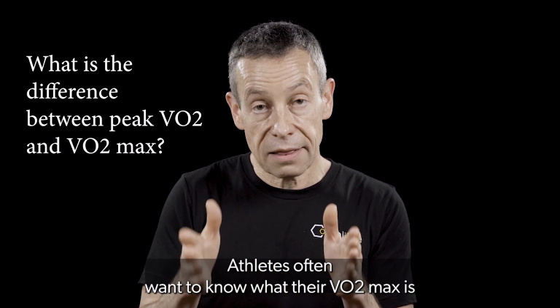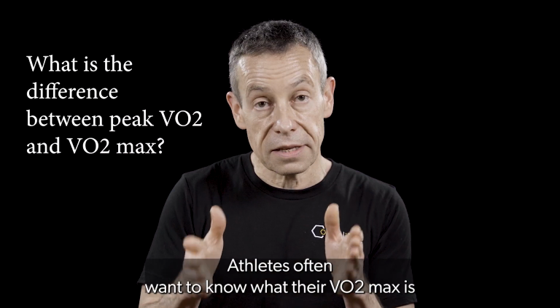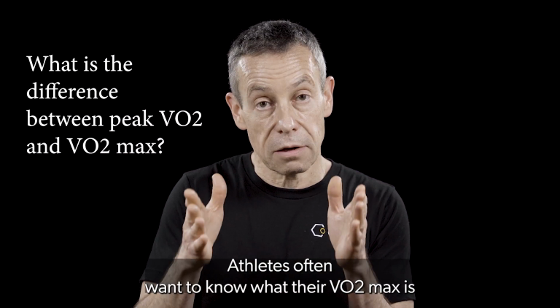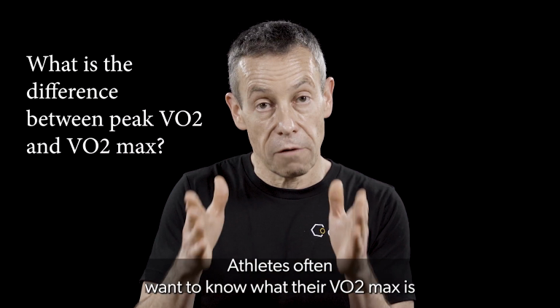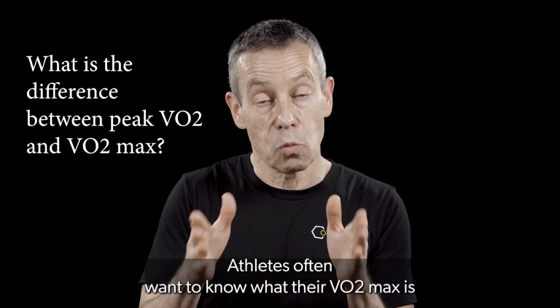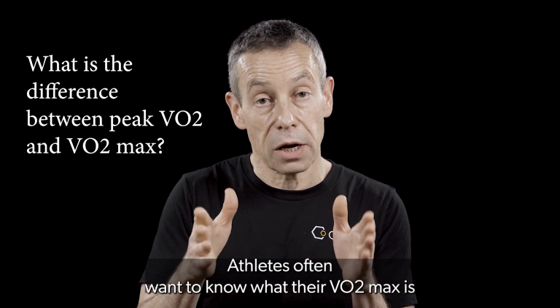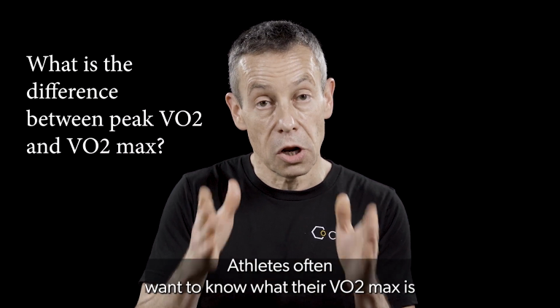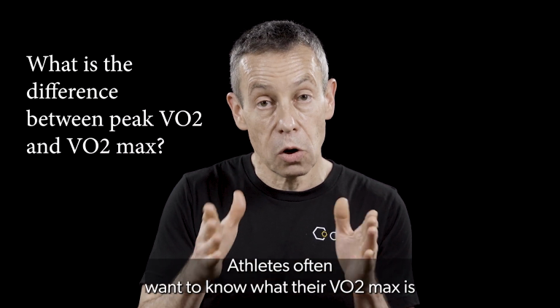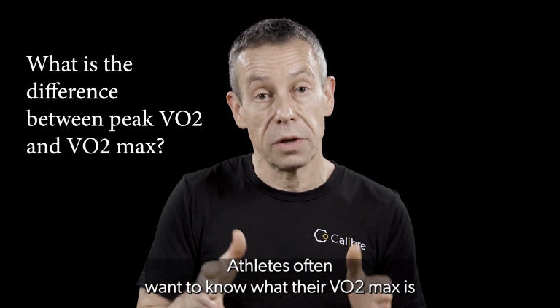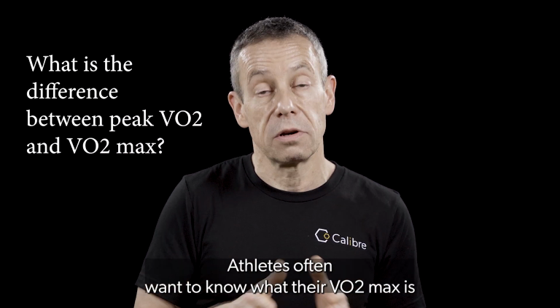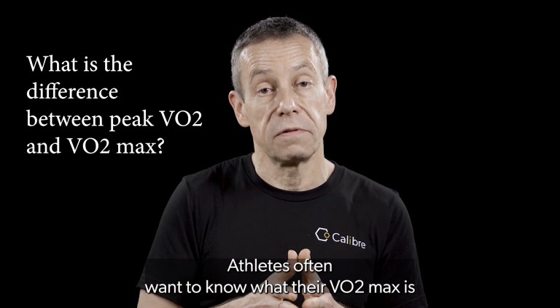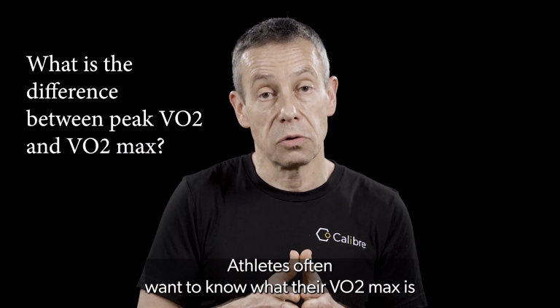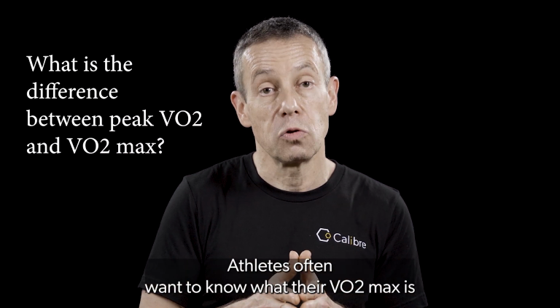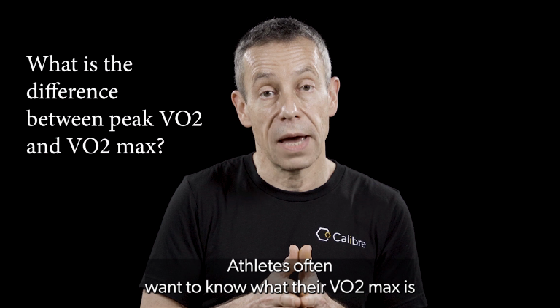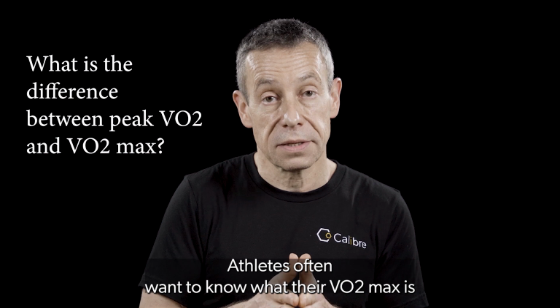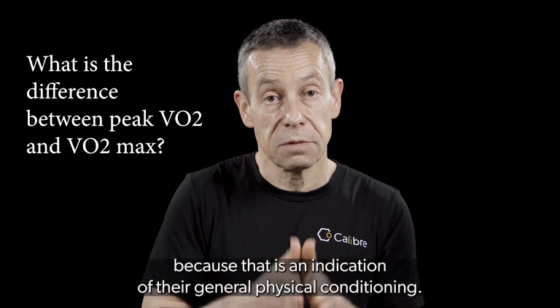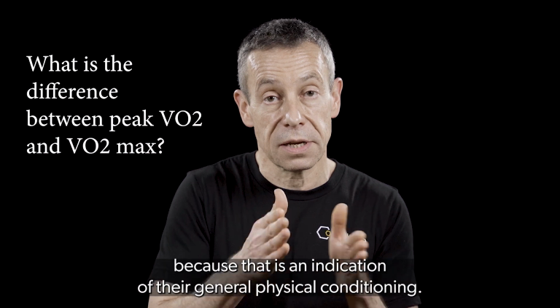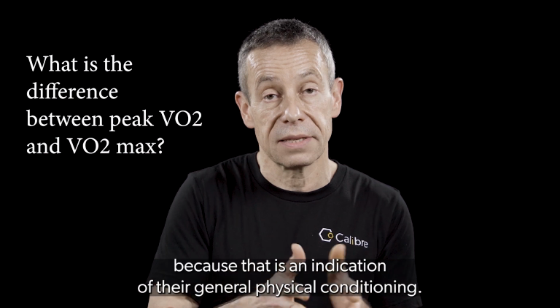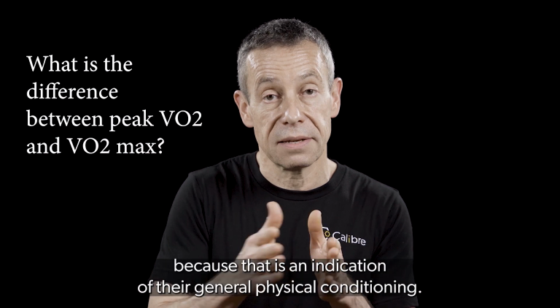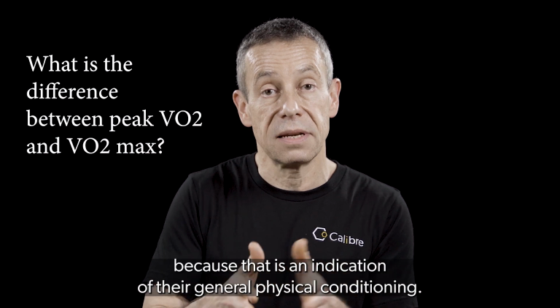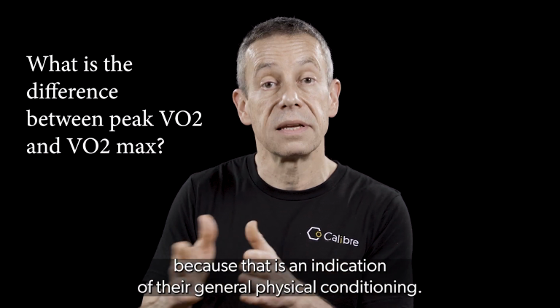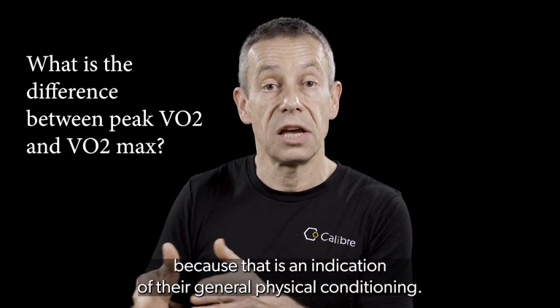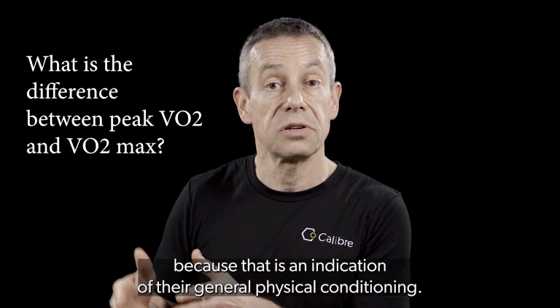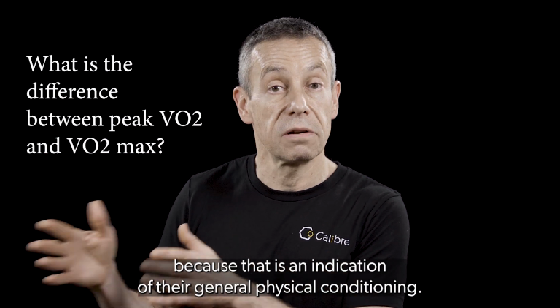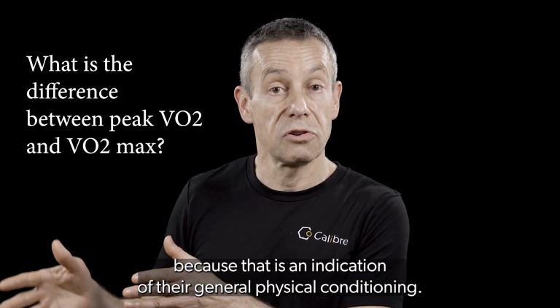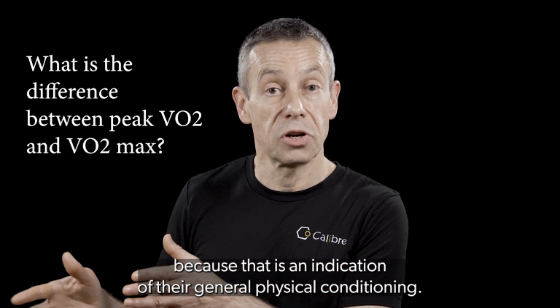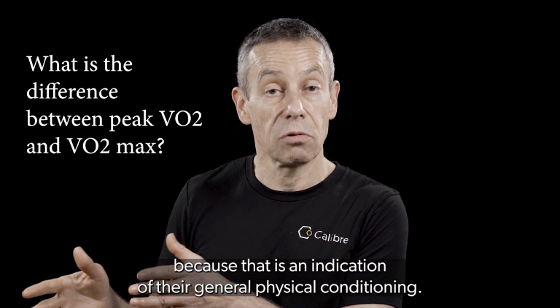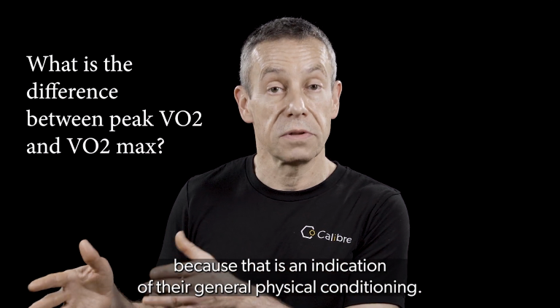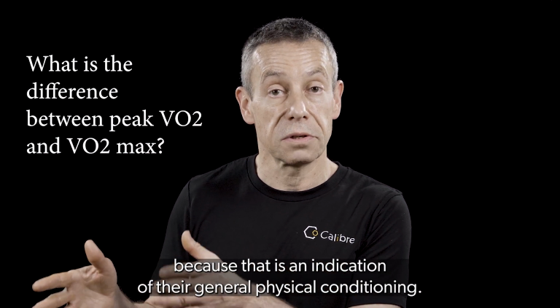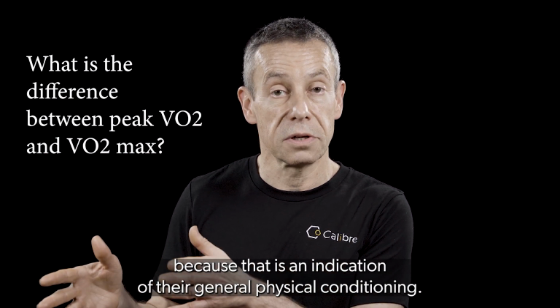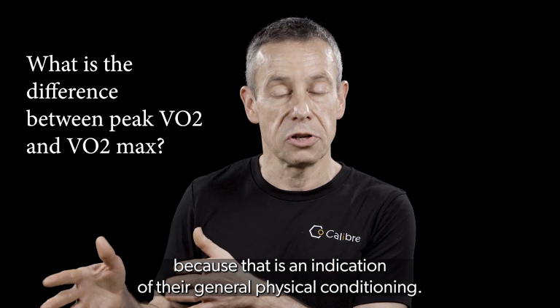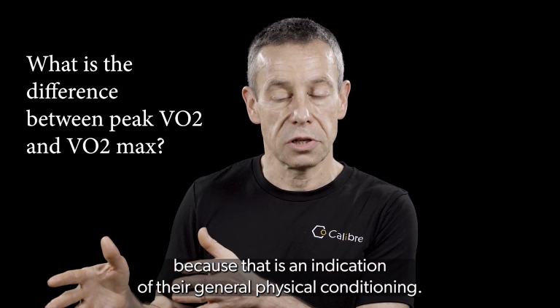Athletes often want to know what their VO2 max is because that is an indication of their general physical conditioning.